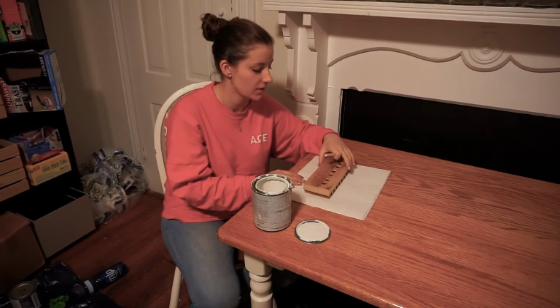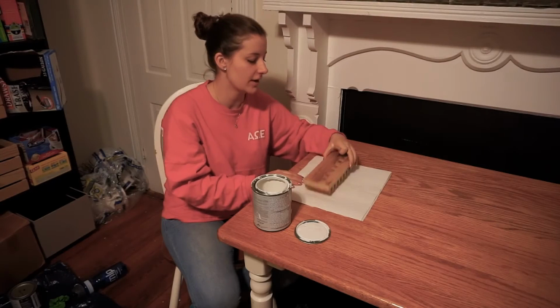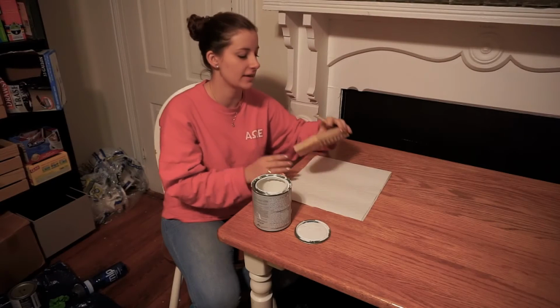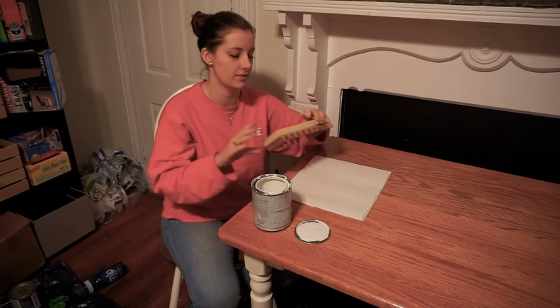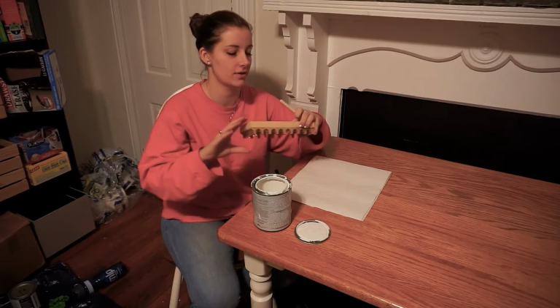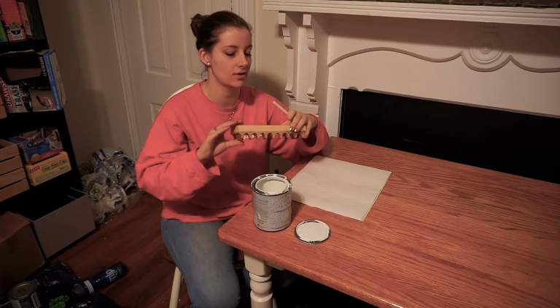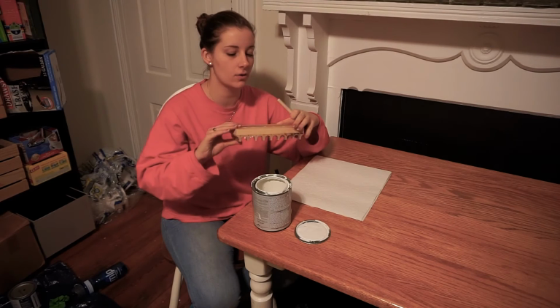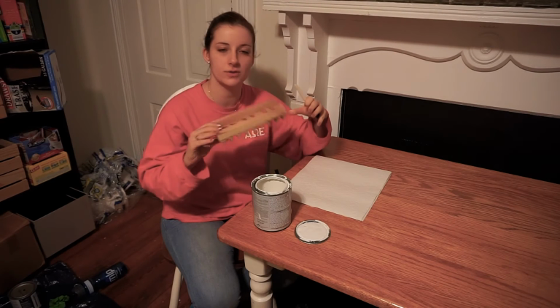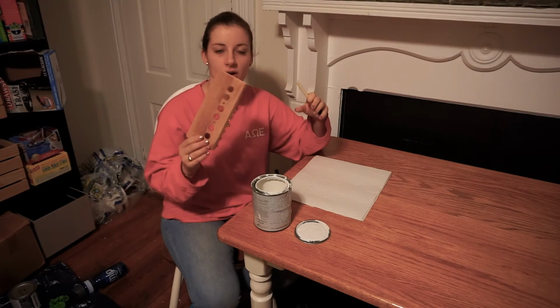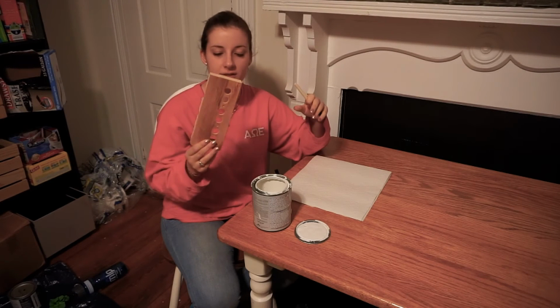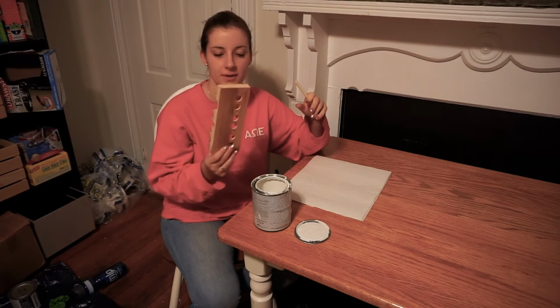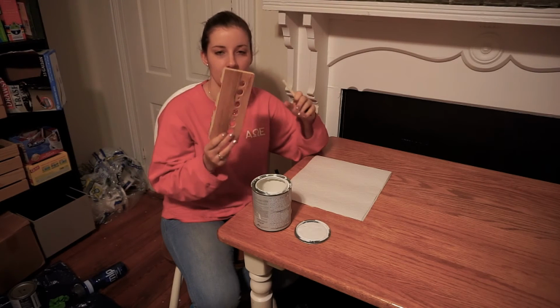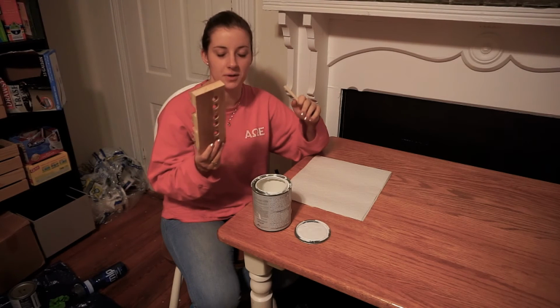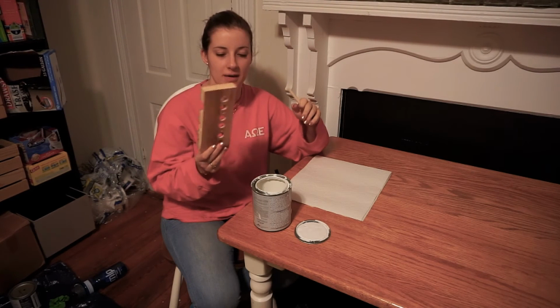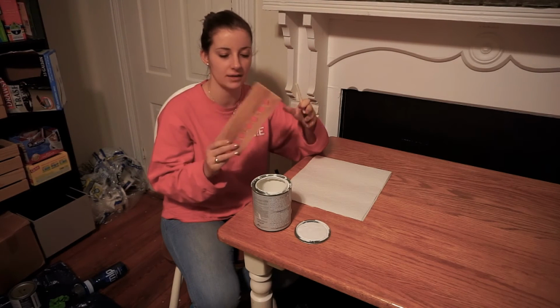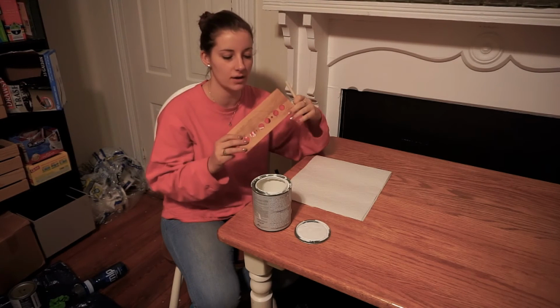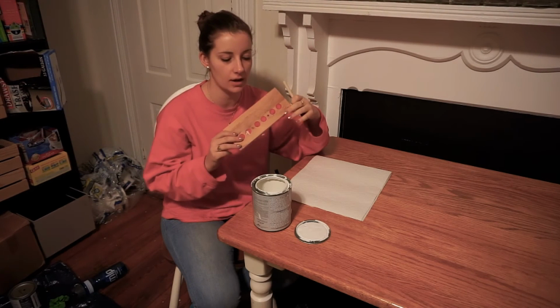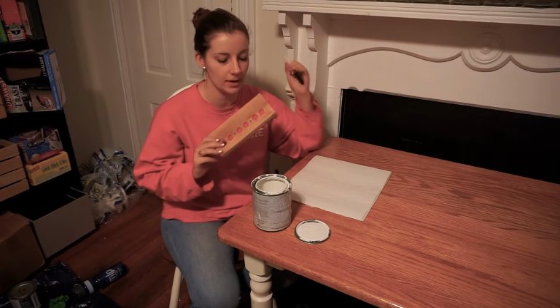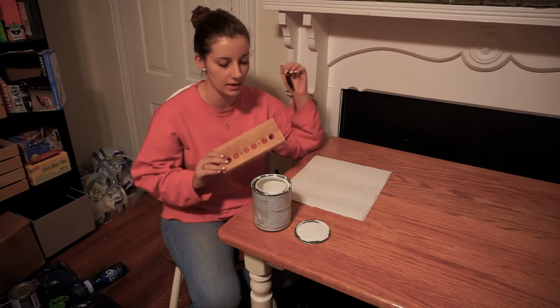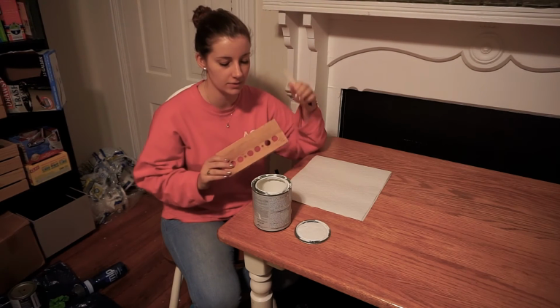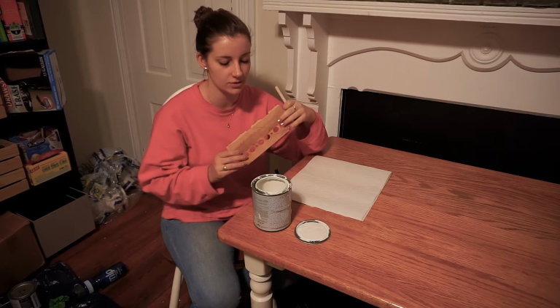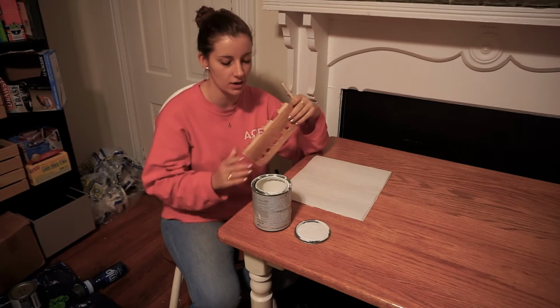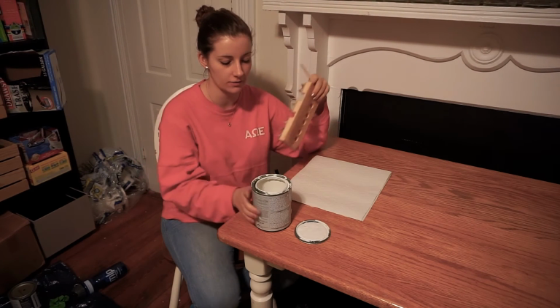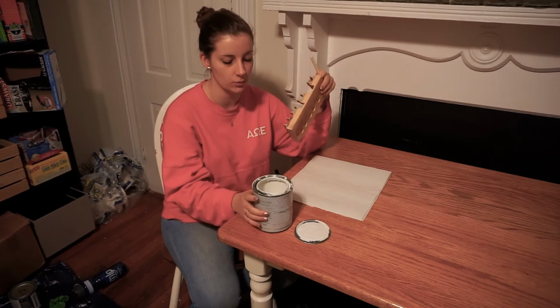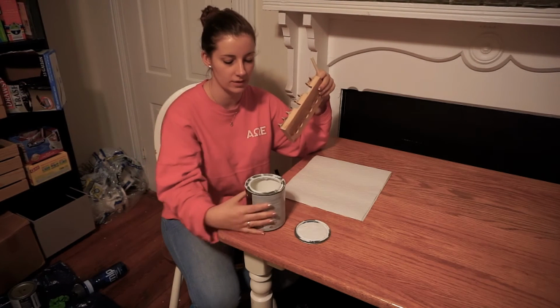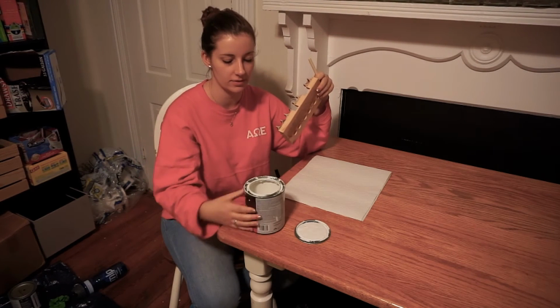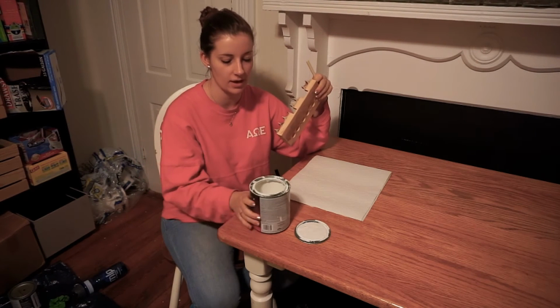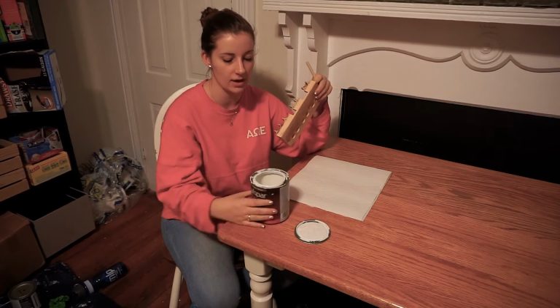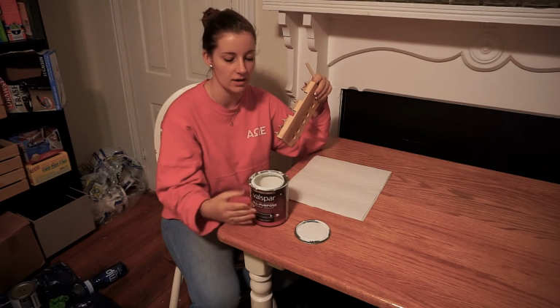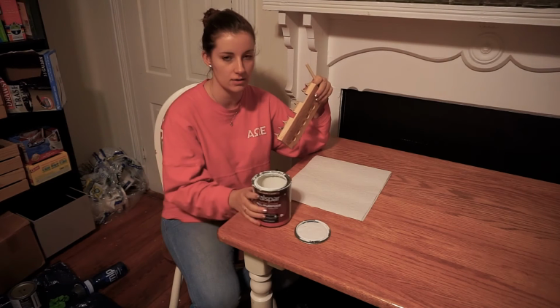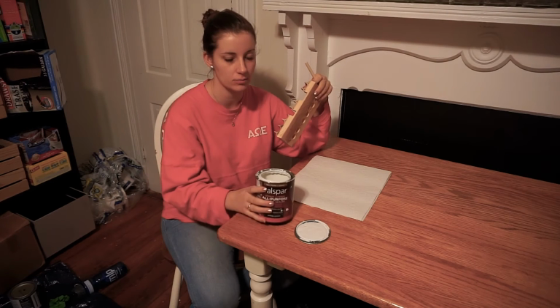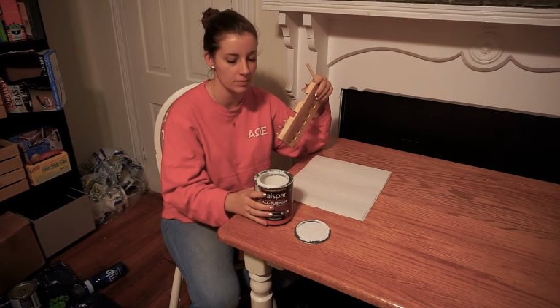Now that the holes are carved into it, I'm going to paint it, and I'm going to start off with a primer.